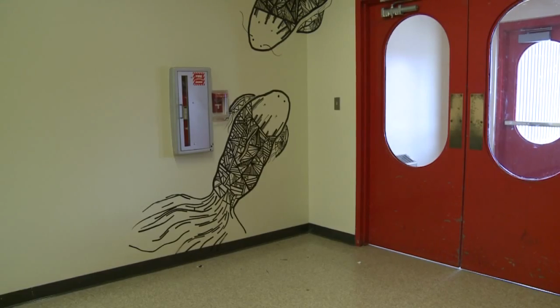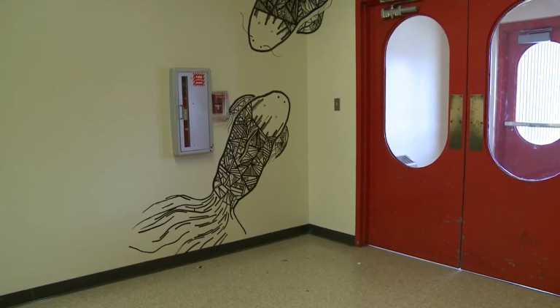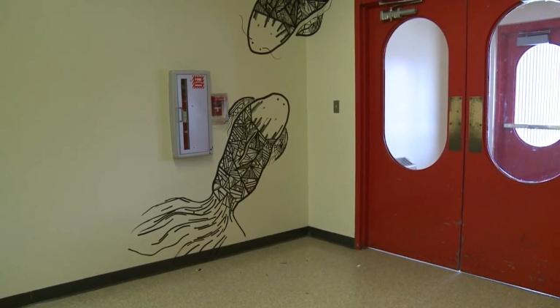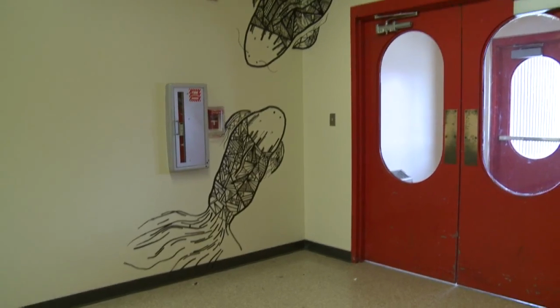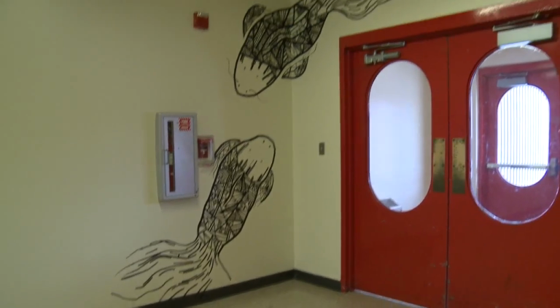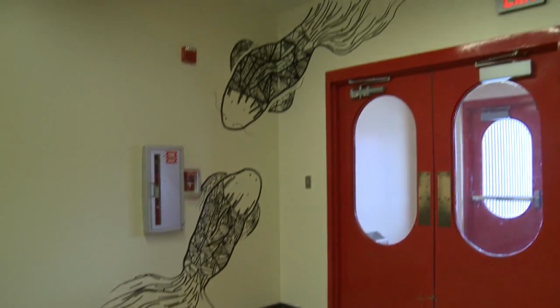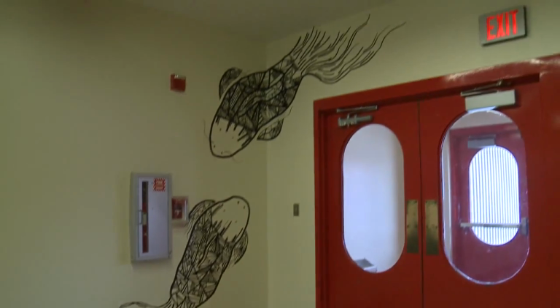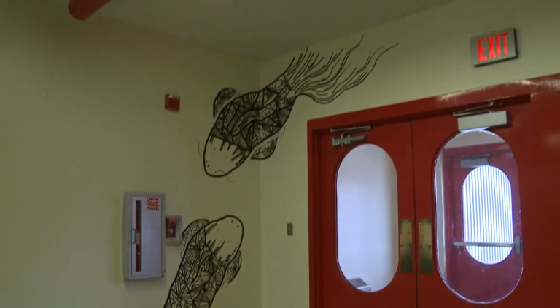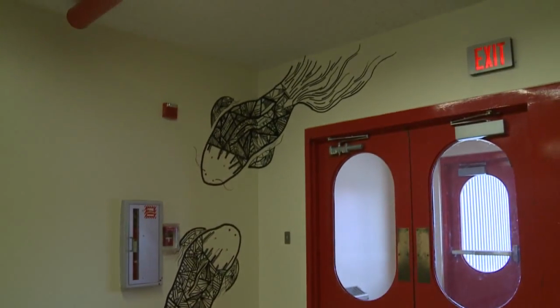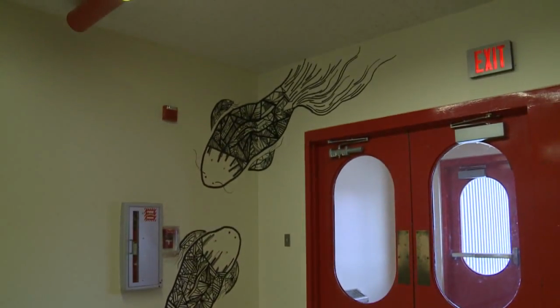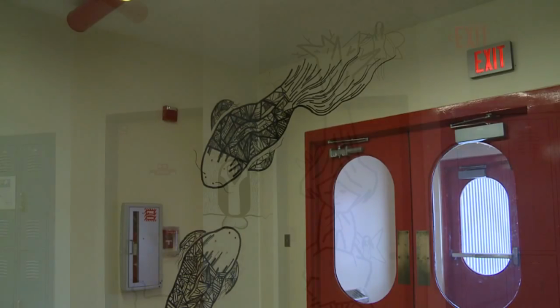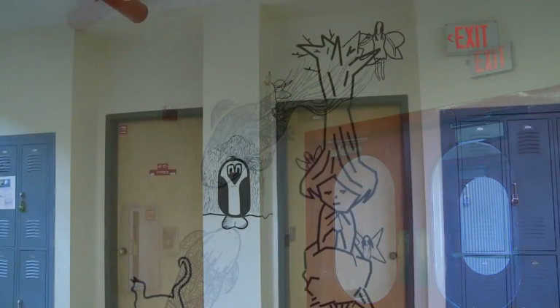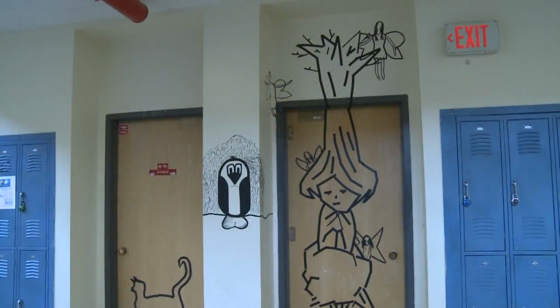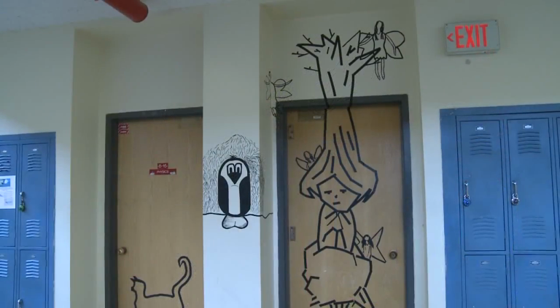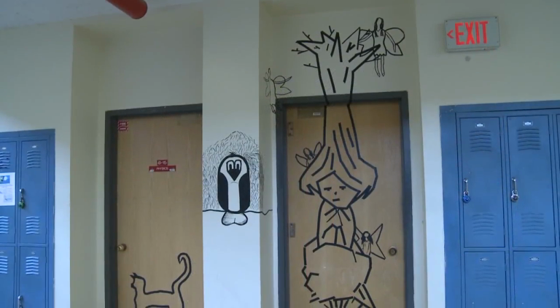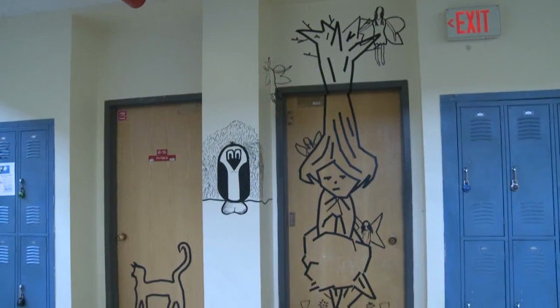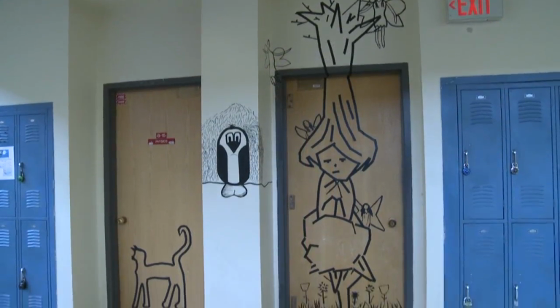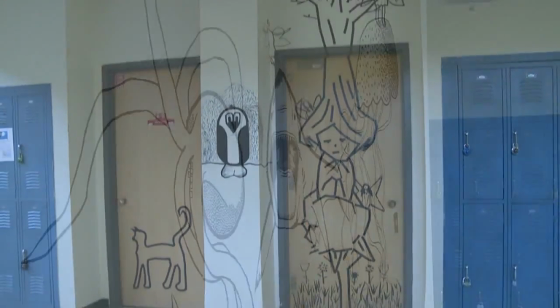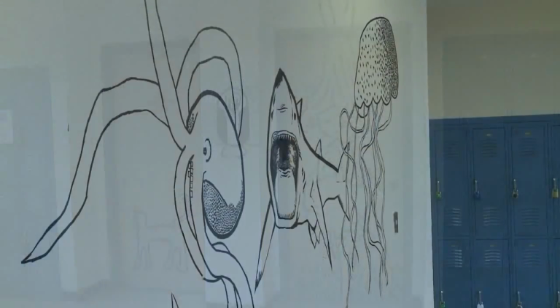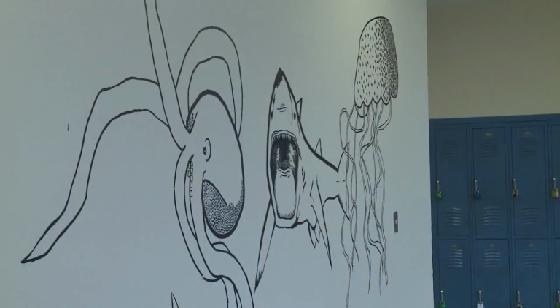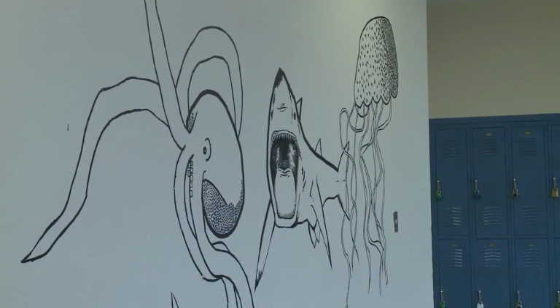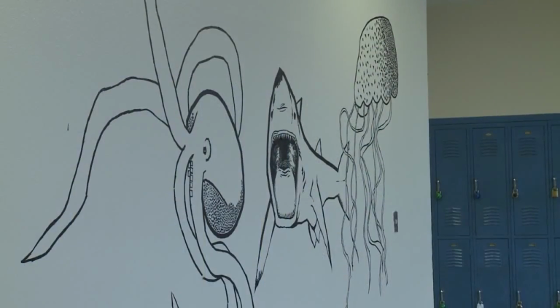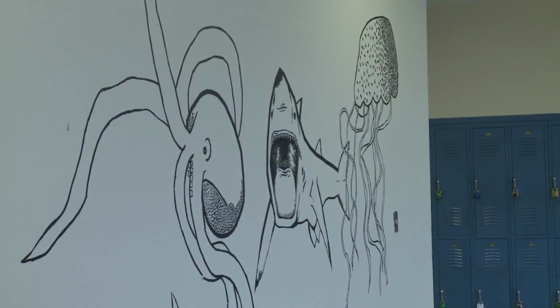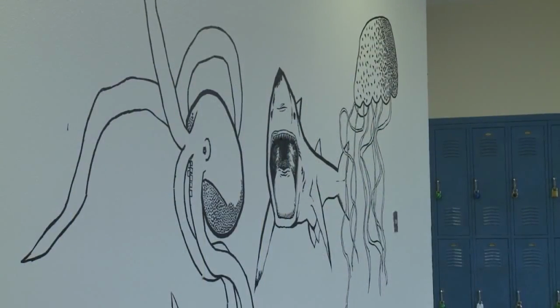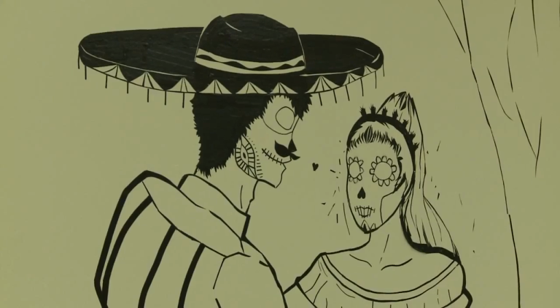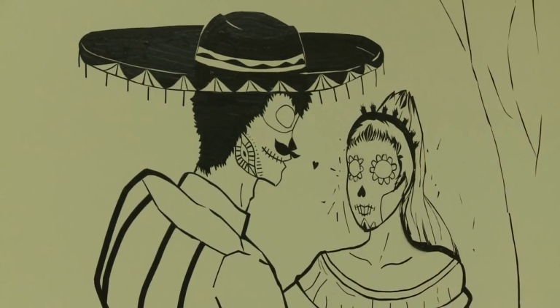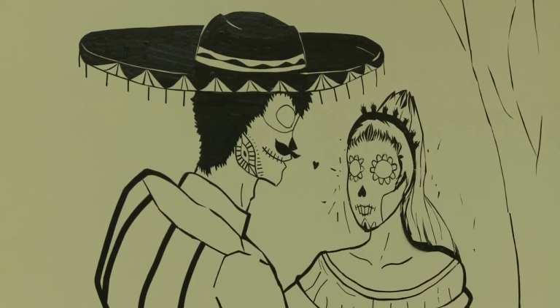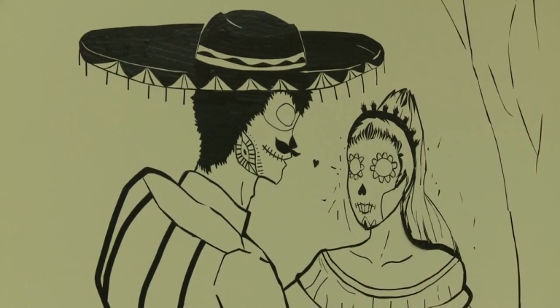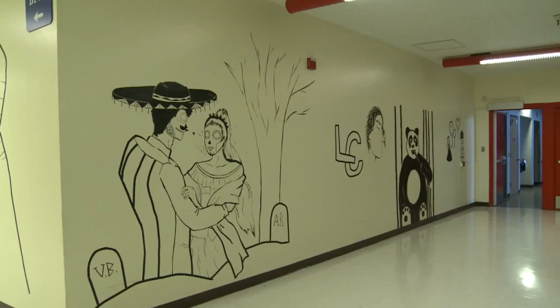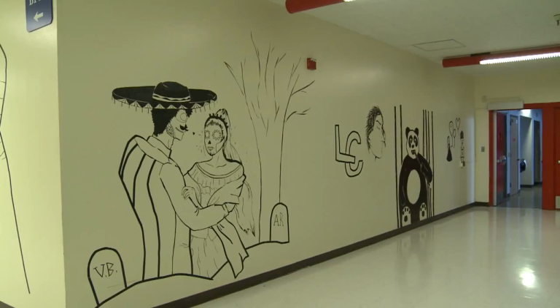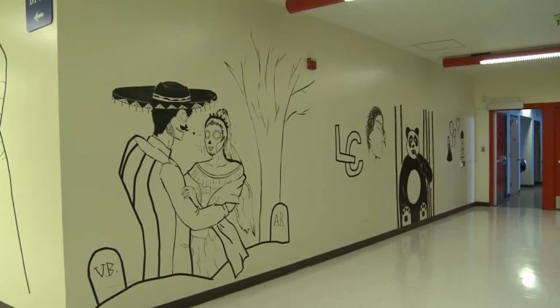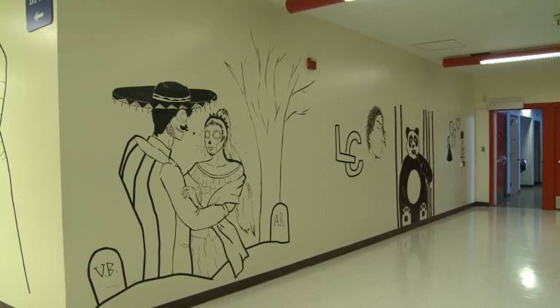In the past, students have created art using everything from junk mail and paper bags to old cassette tapes.